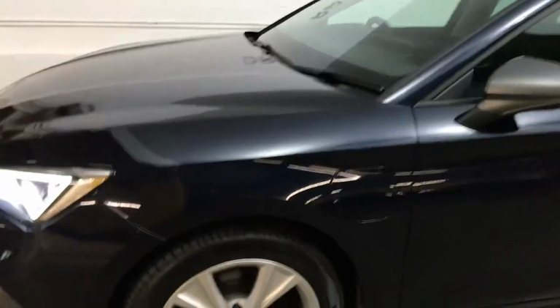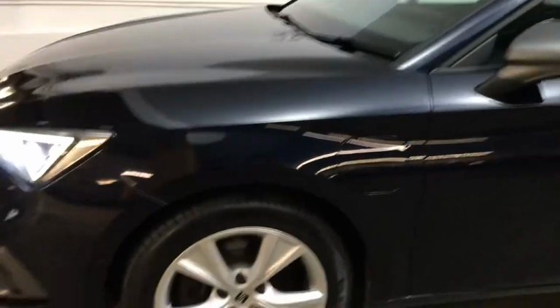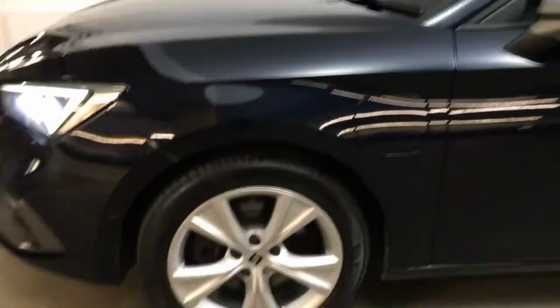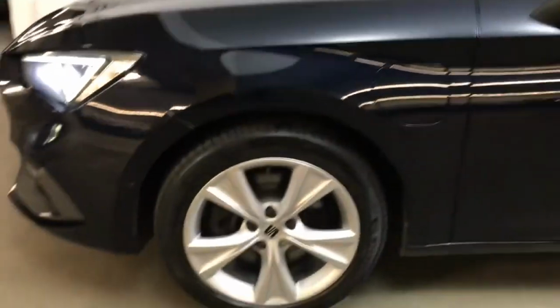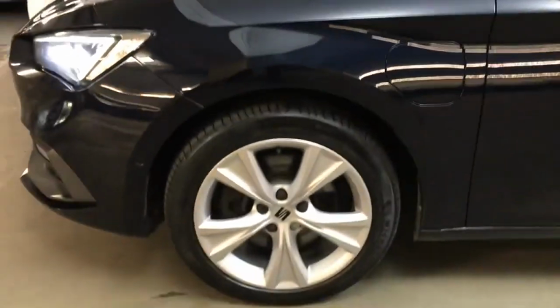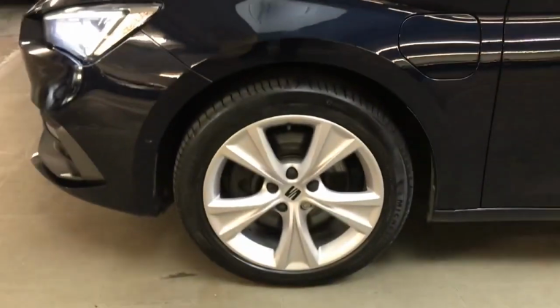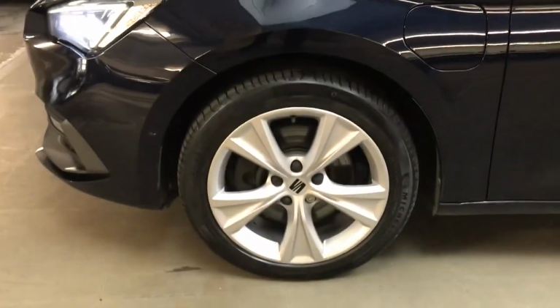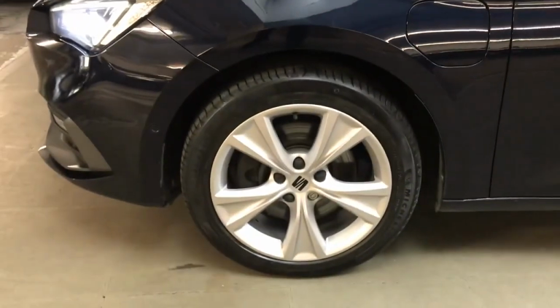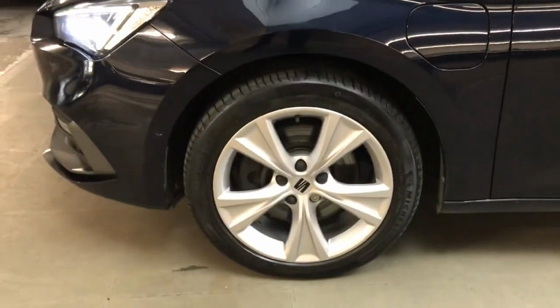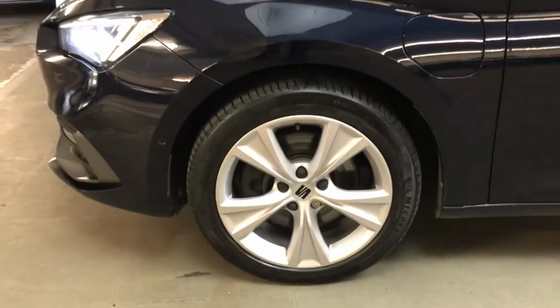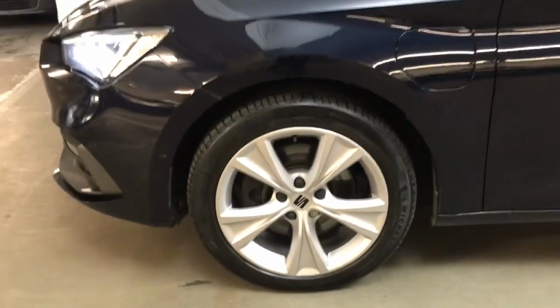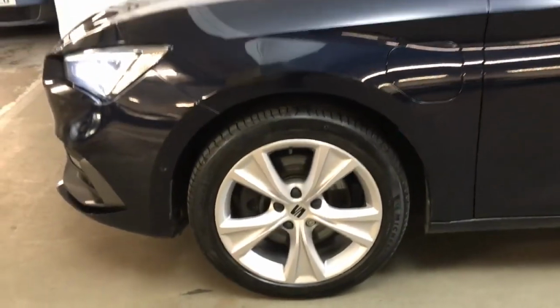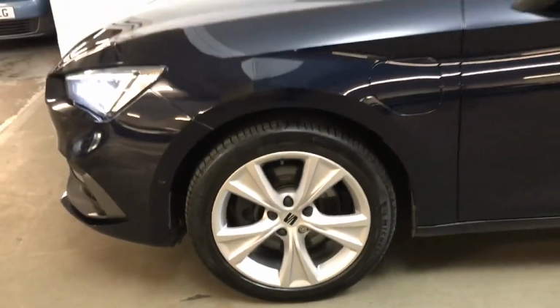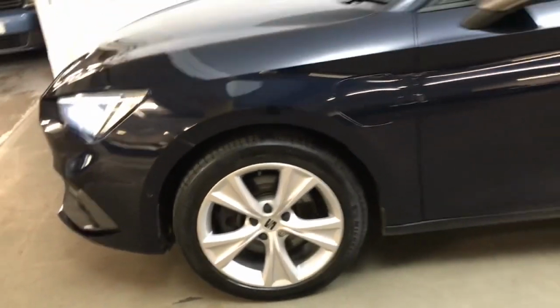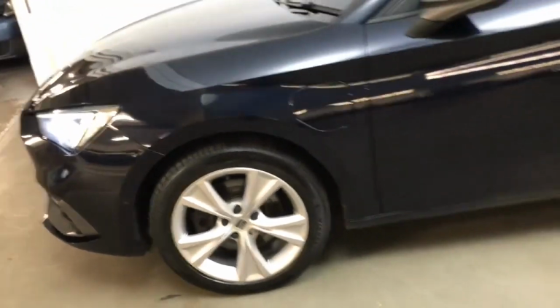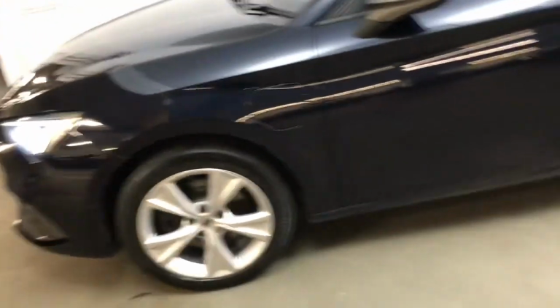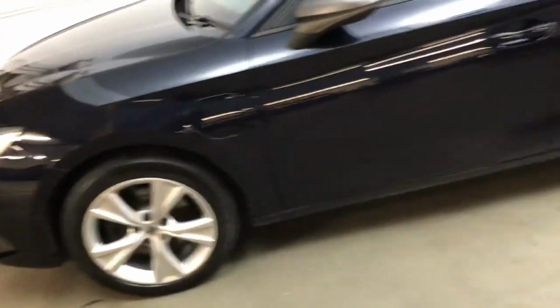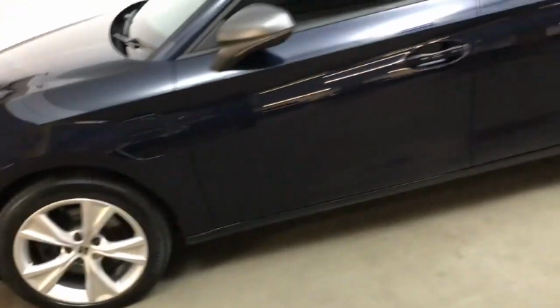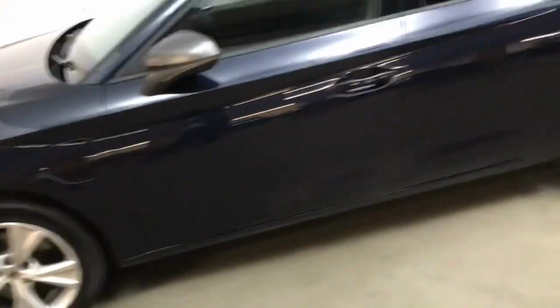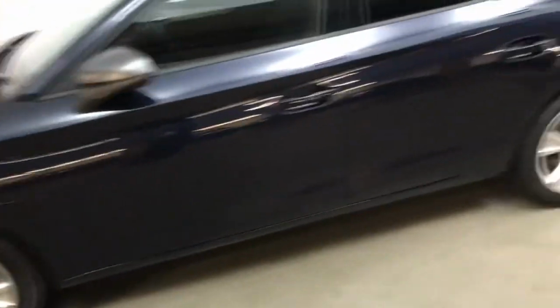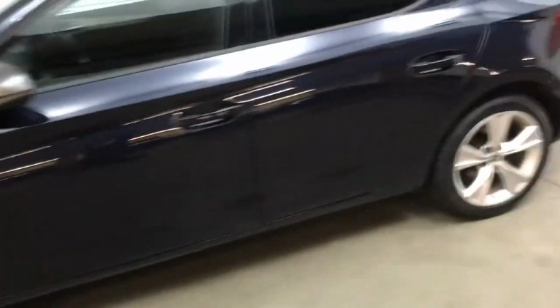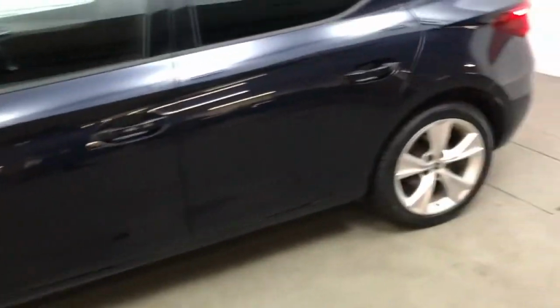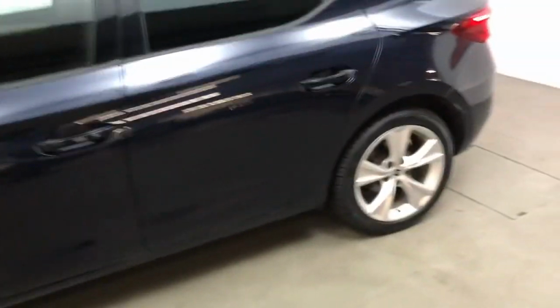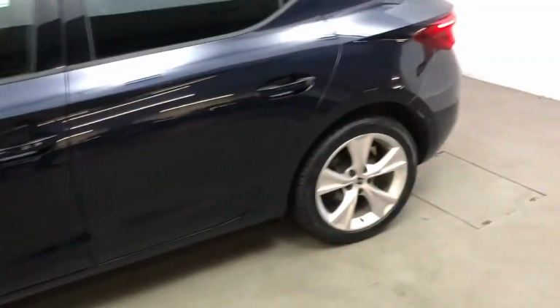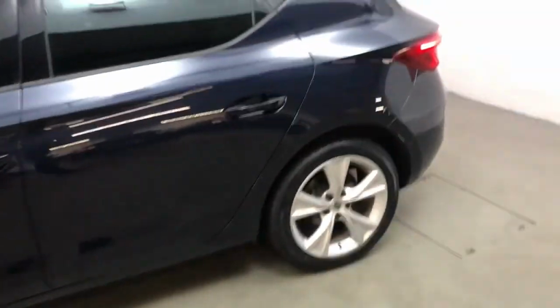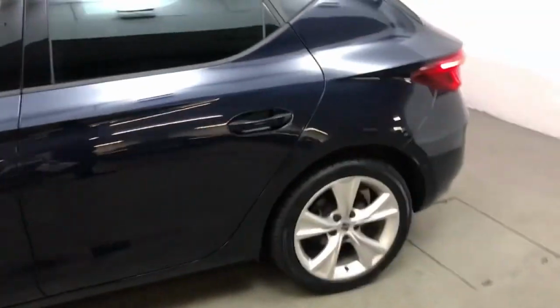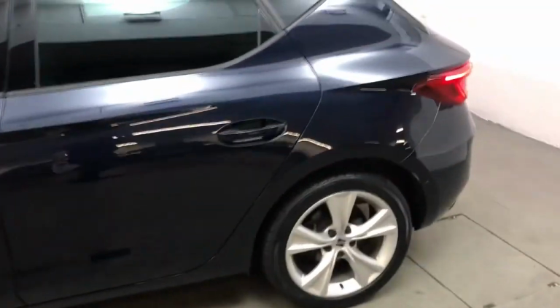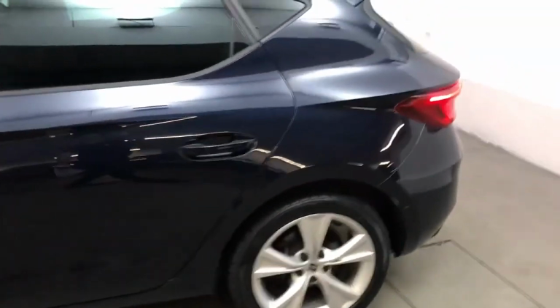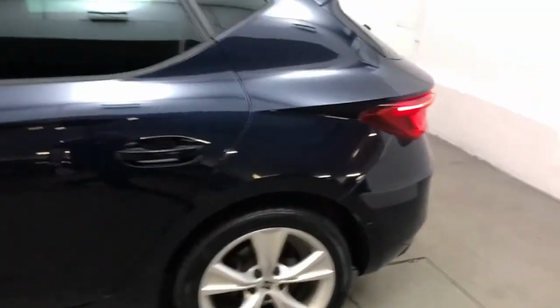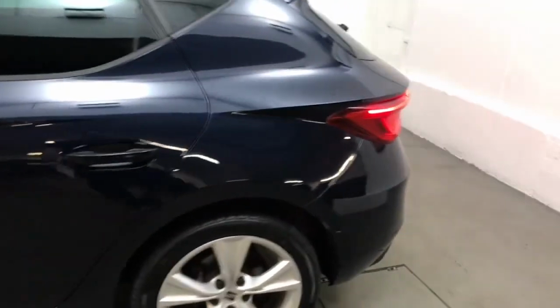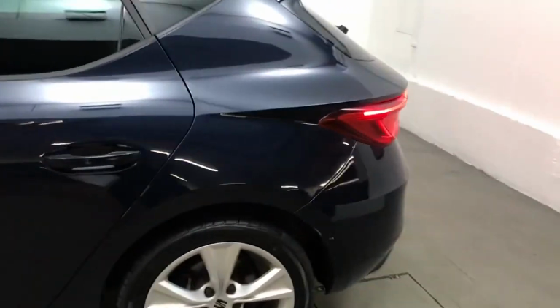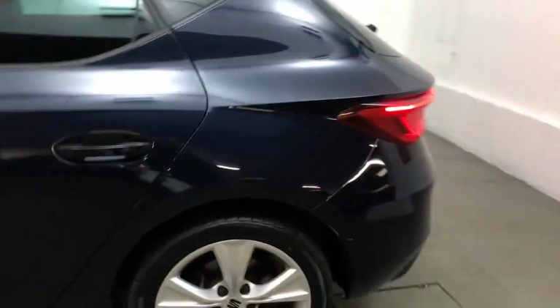All the wheels and tyres are in good condition. These are 17-inch dynamic alloys.